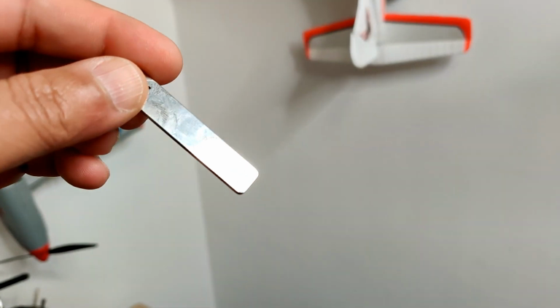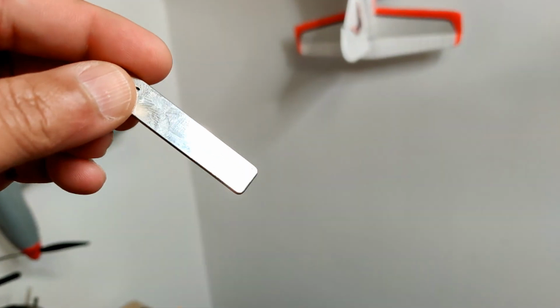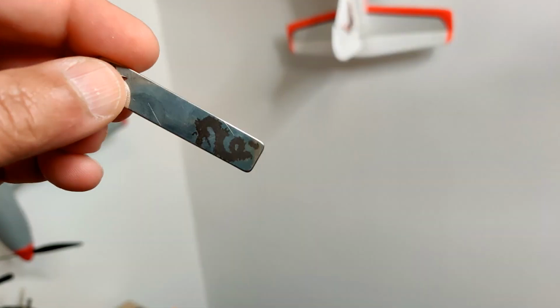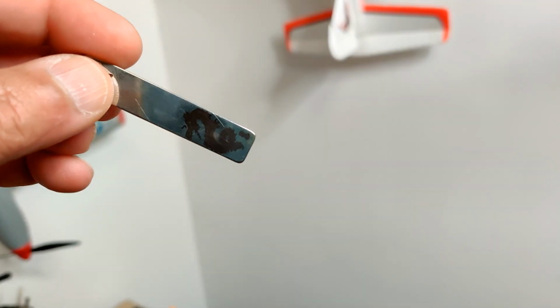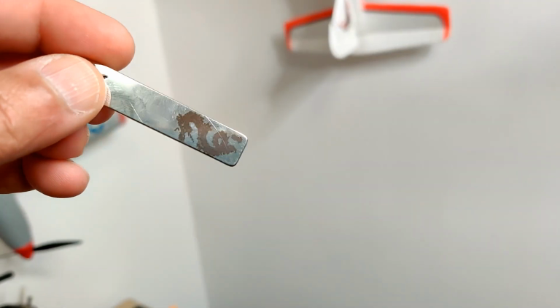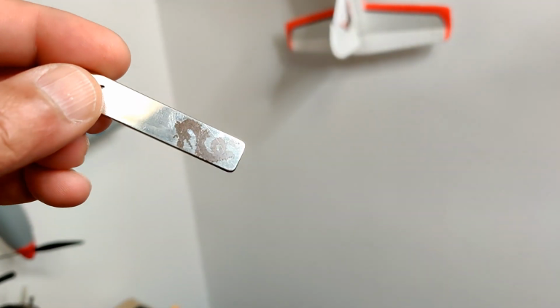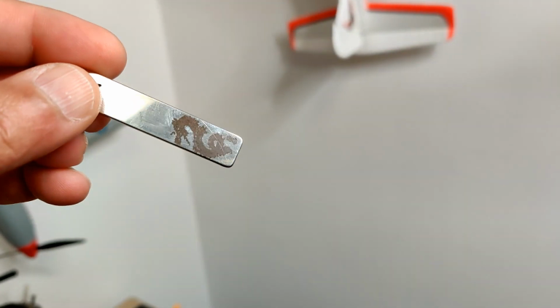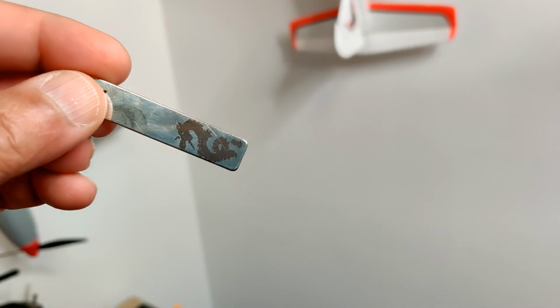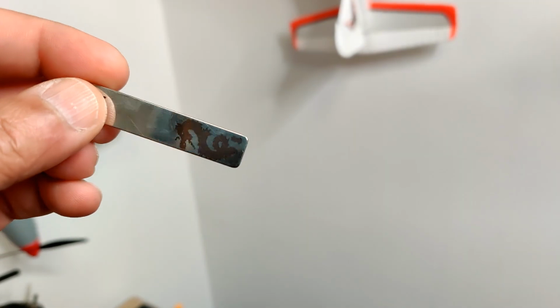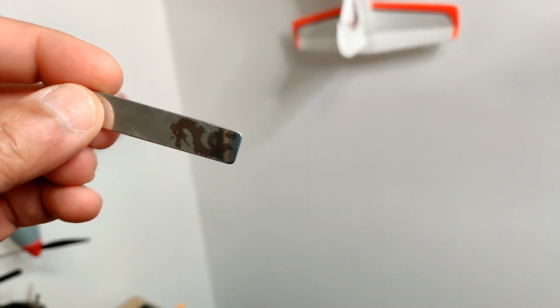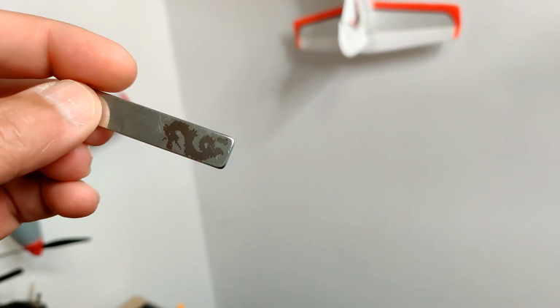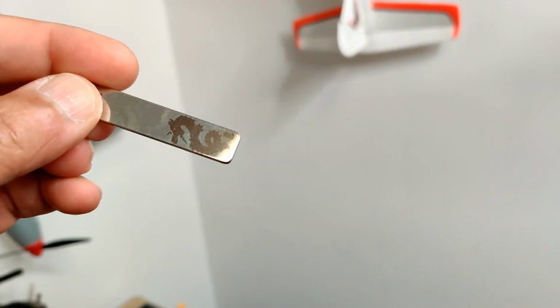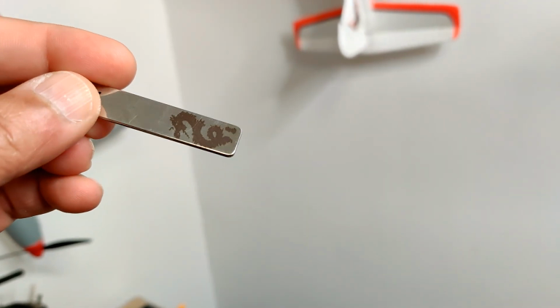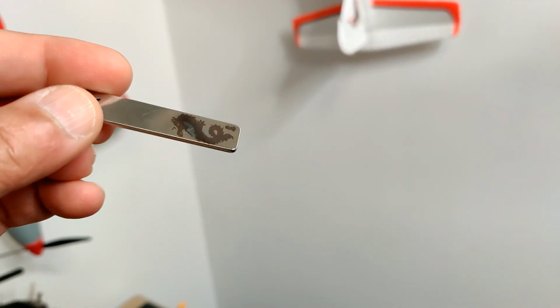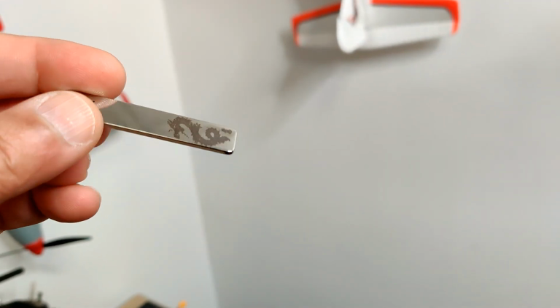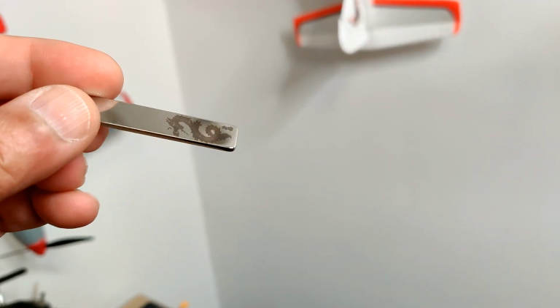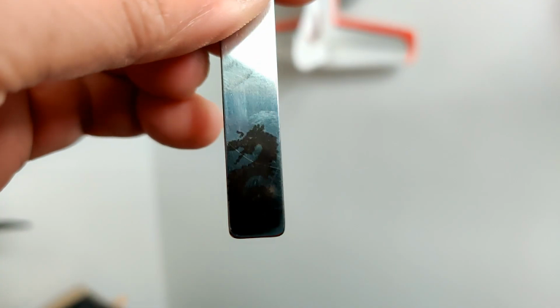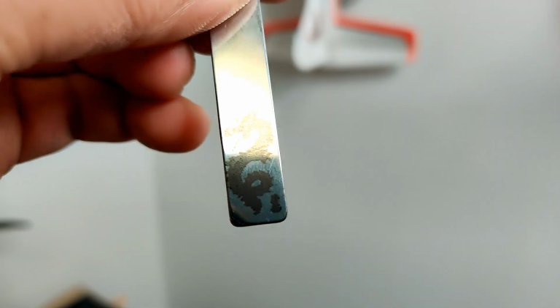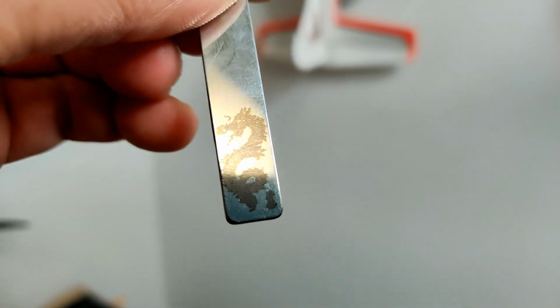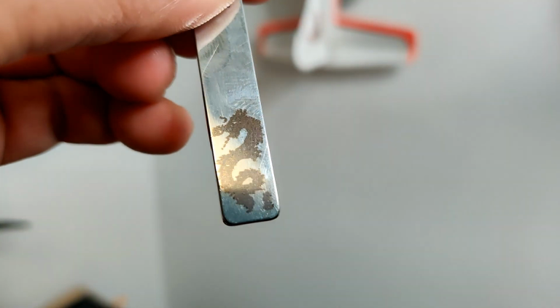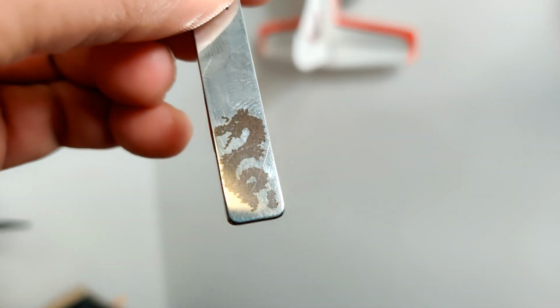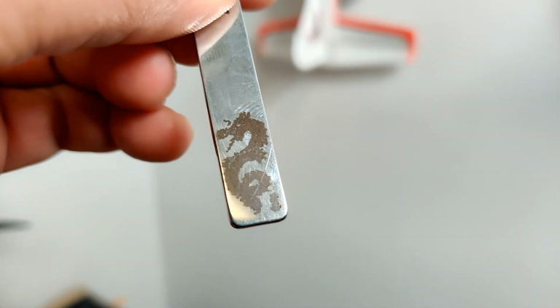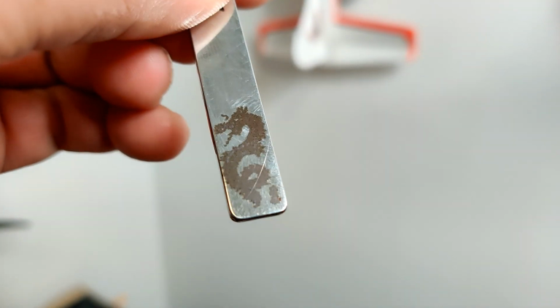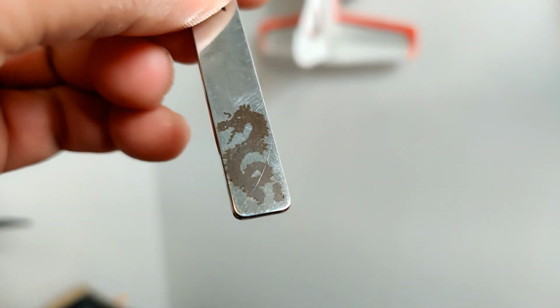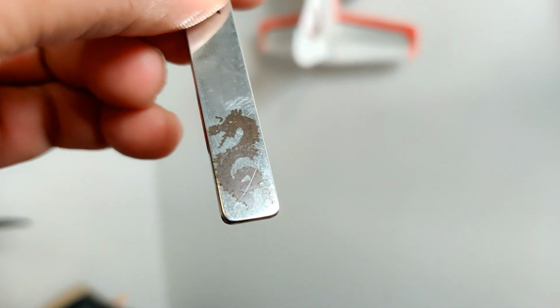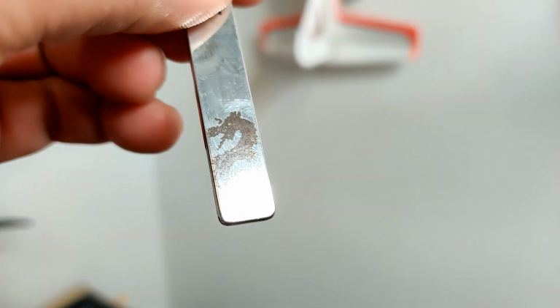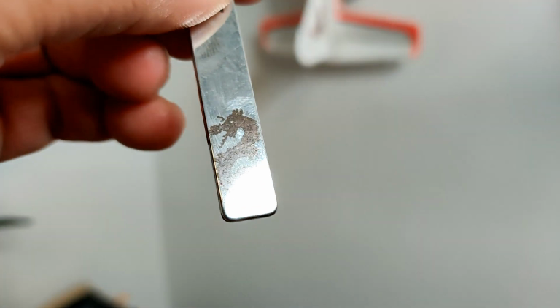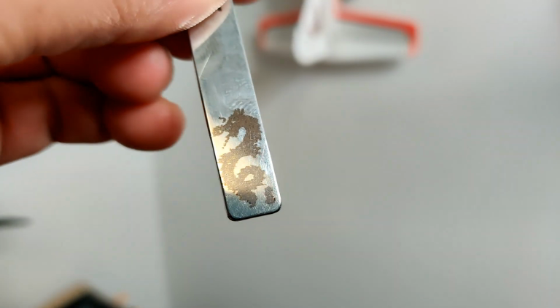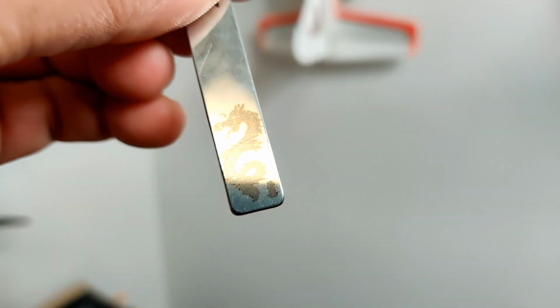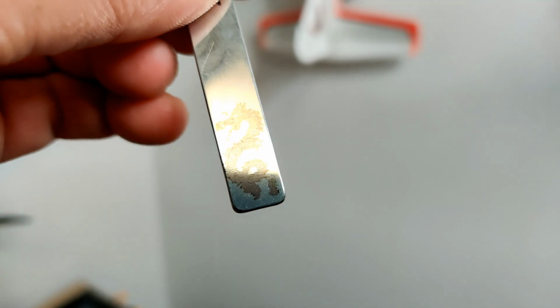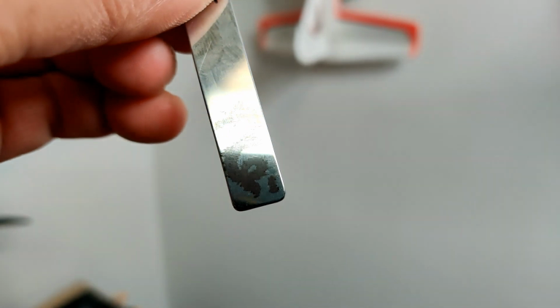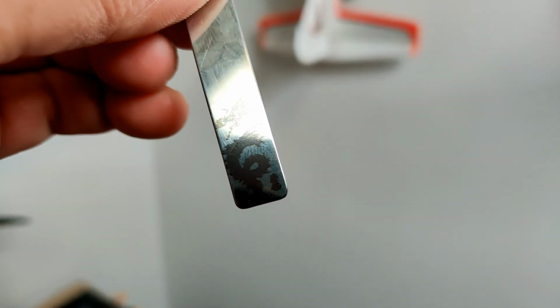It engraves on metal as well. Also I engraved a bigger one.